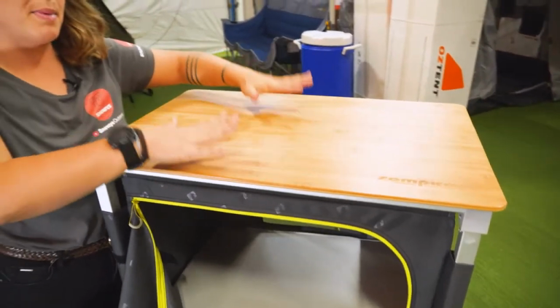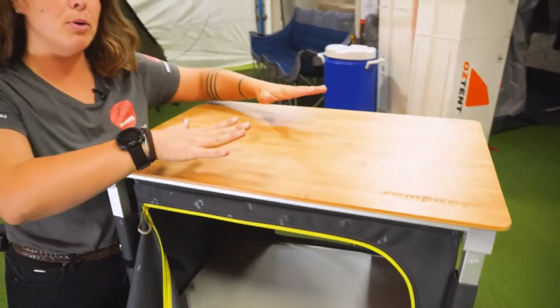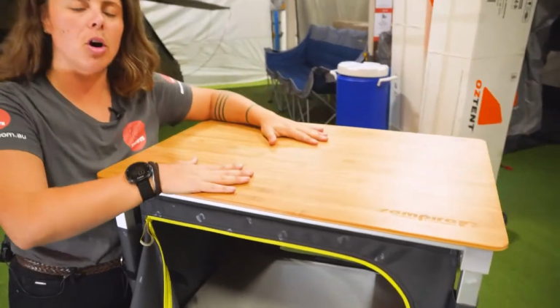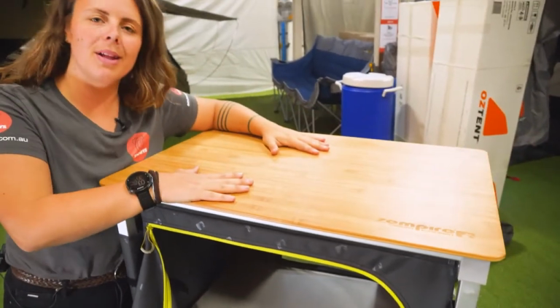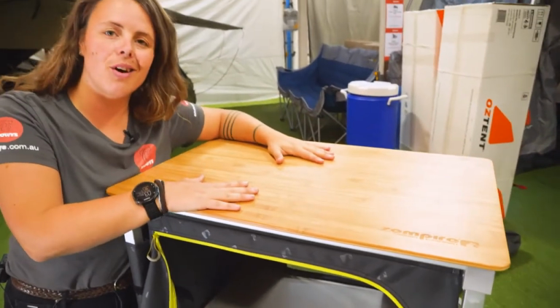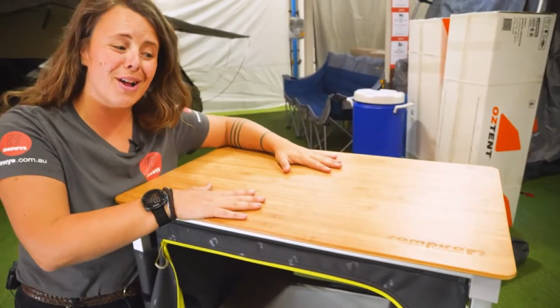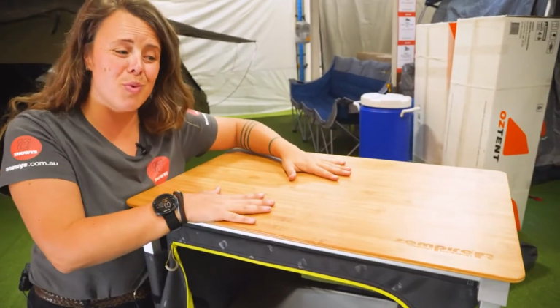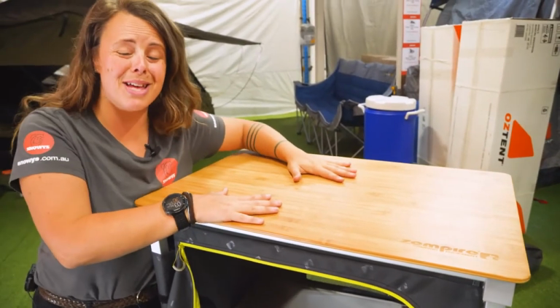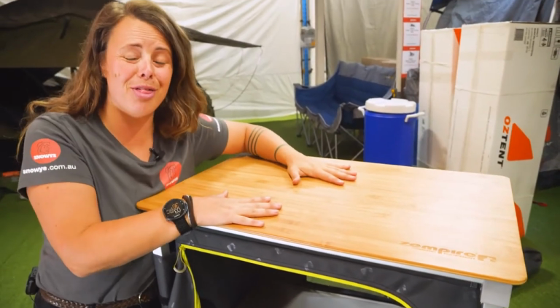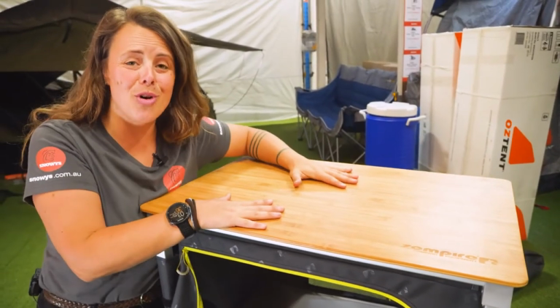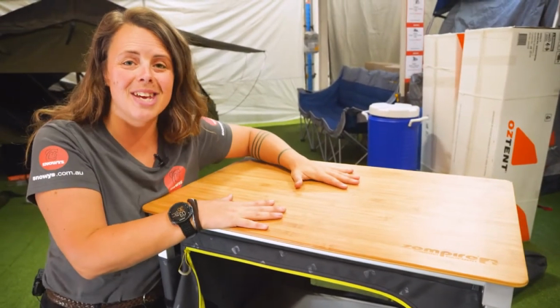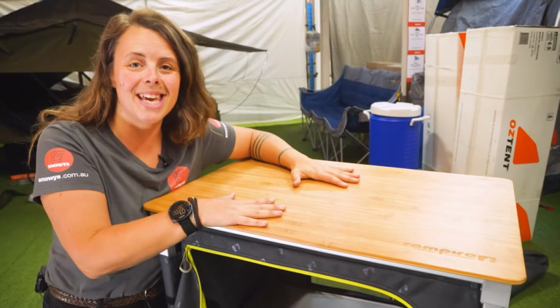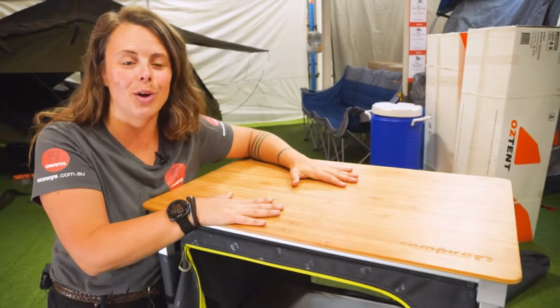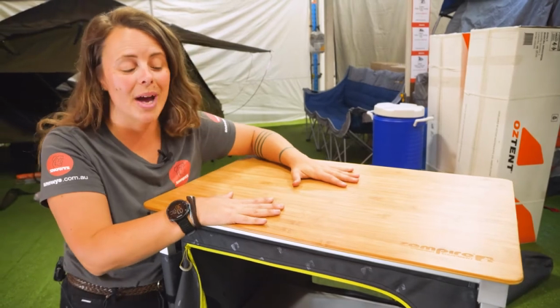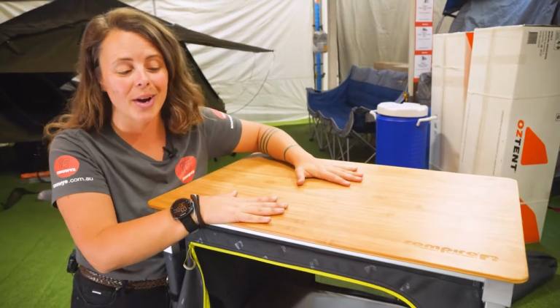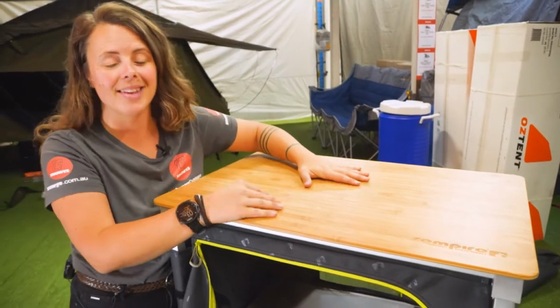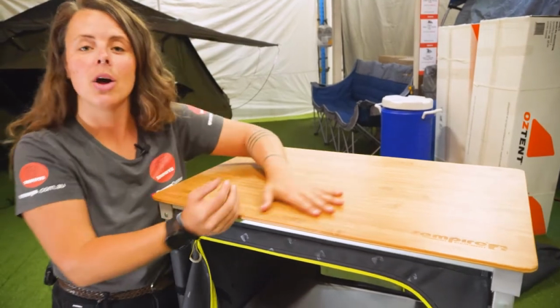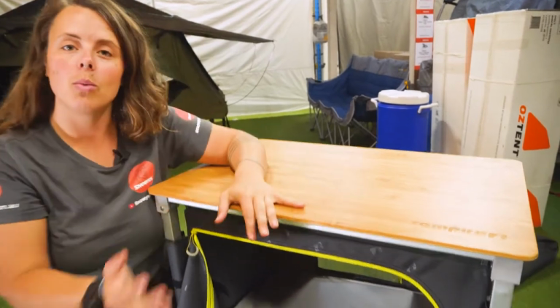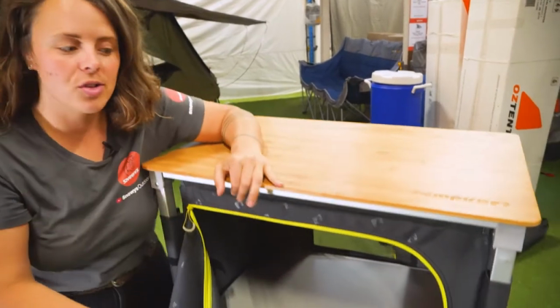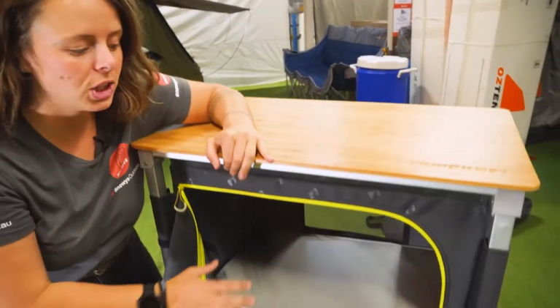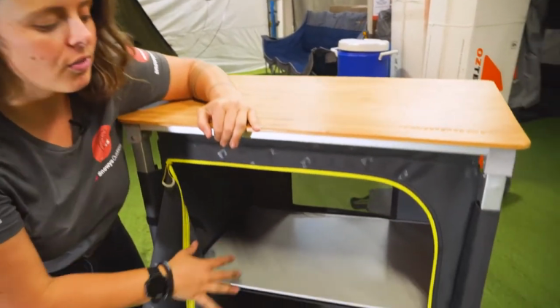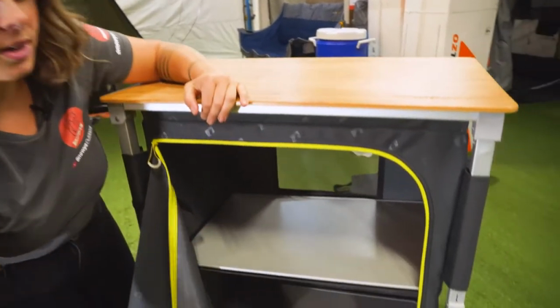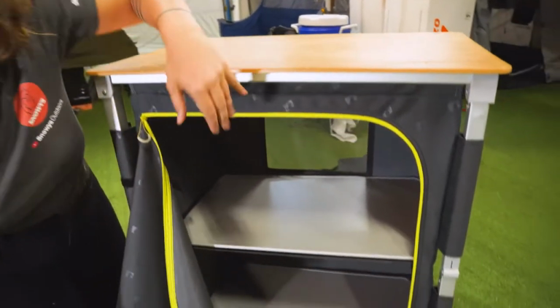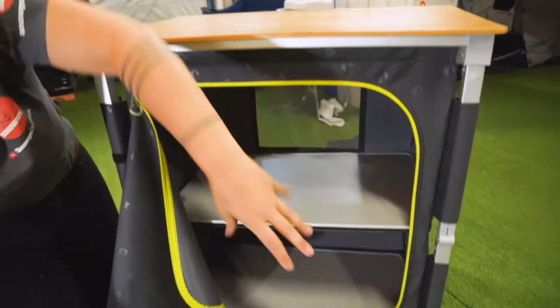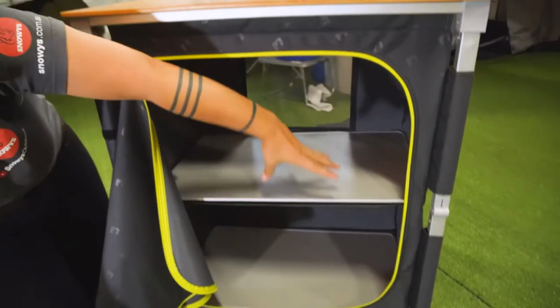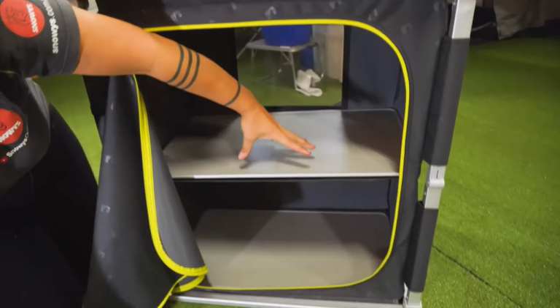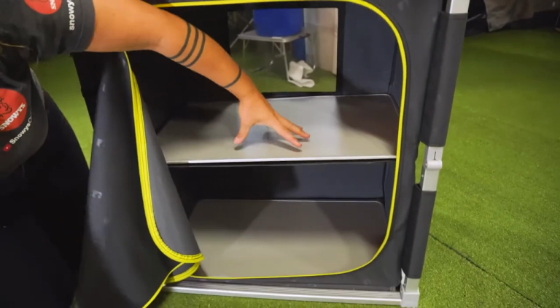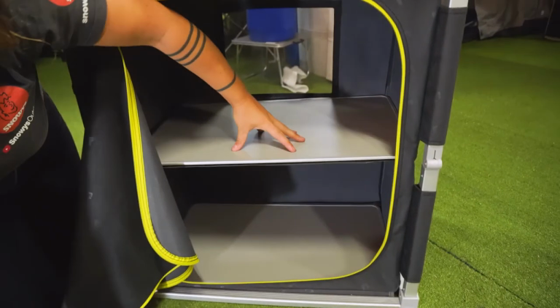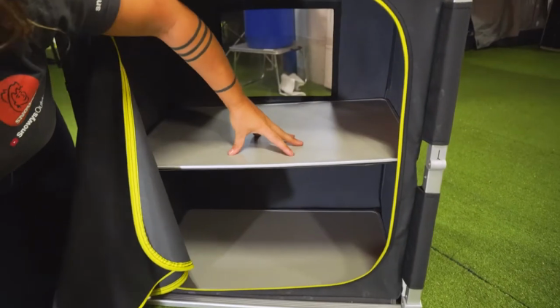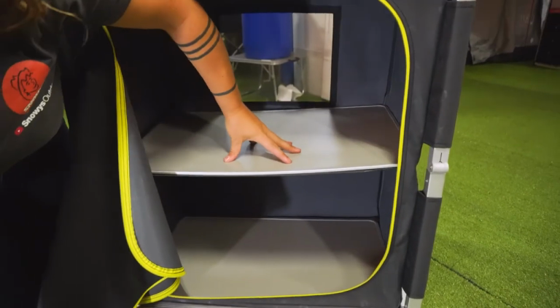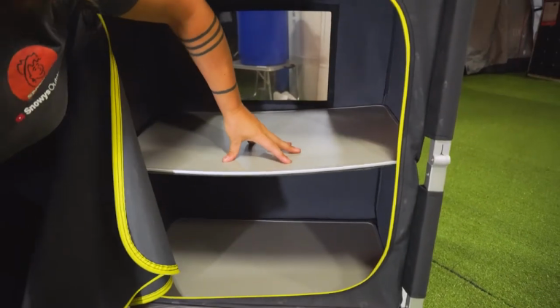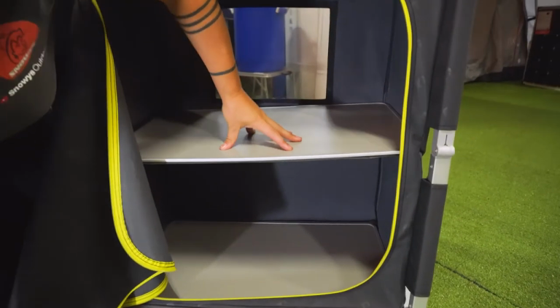The bamboo top itself has a whopping 30 kilo weight rating, whilst your shelves individually have a 20 kilo weight rating.